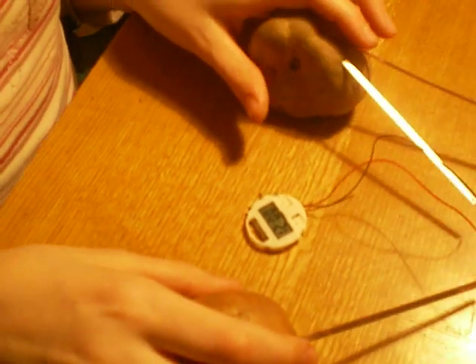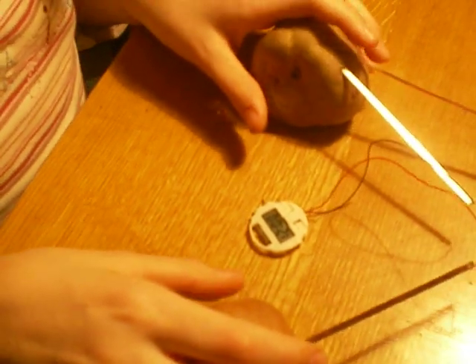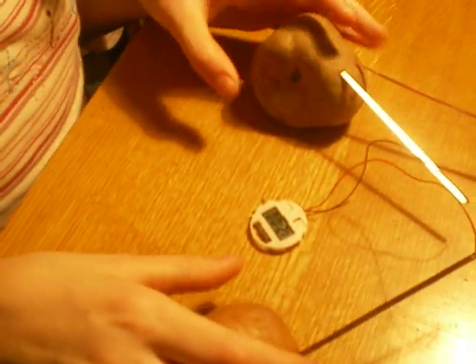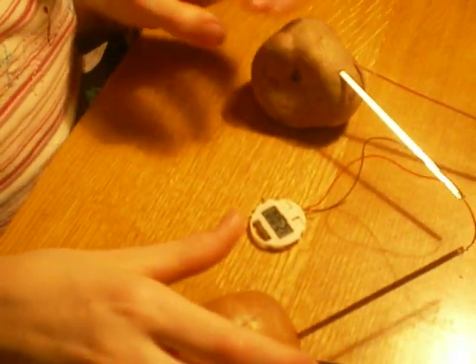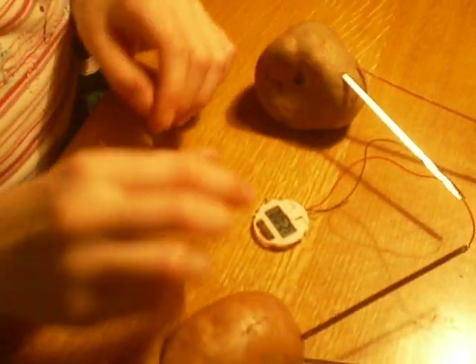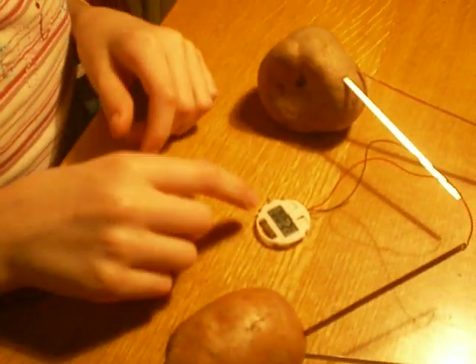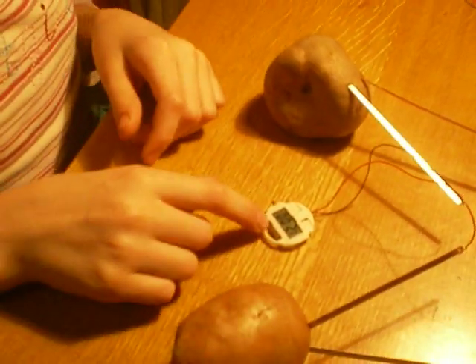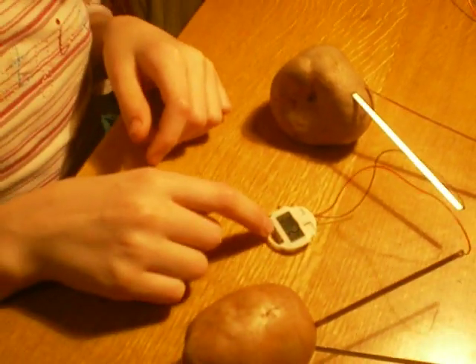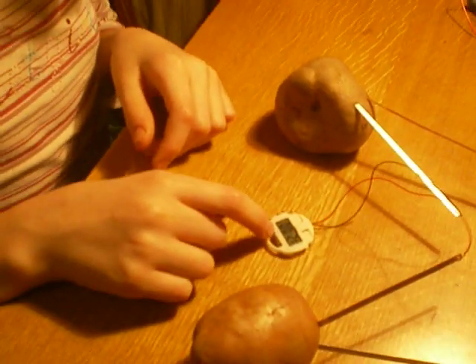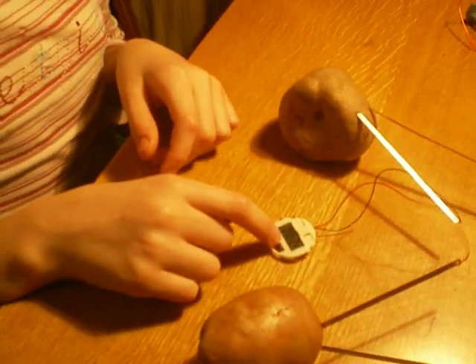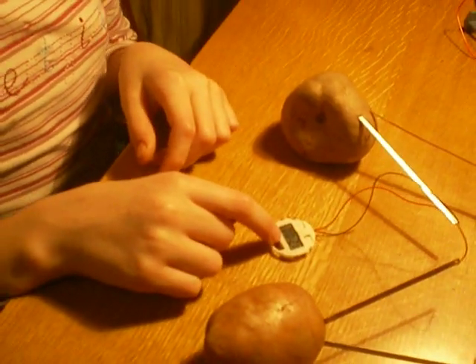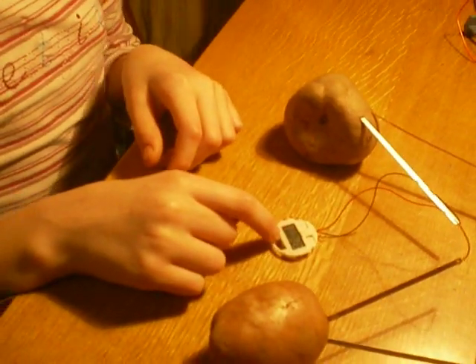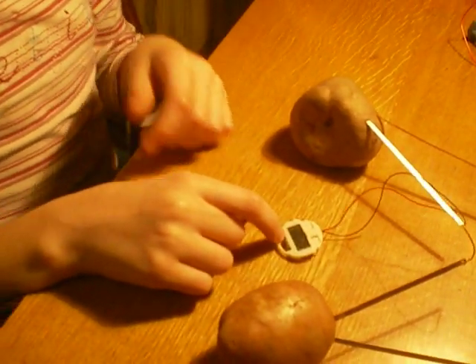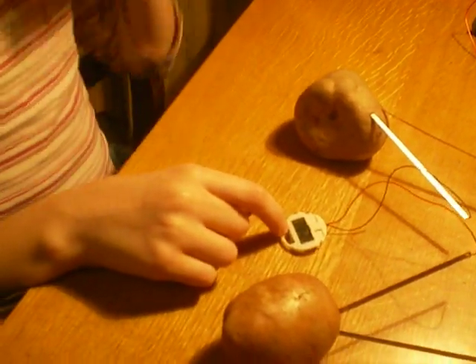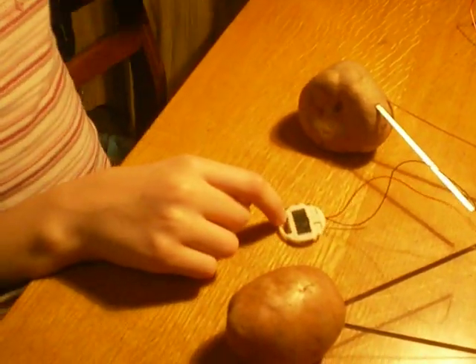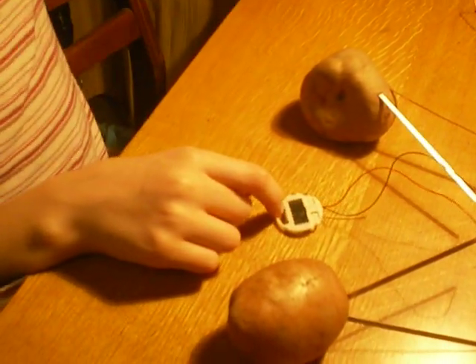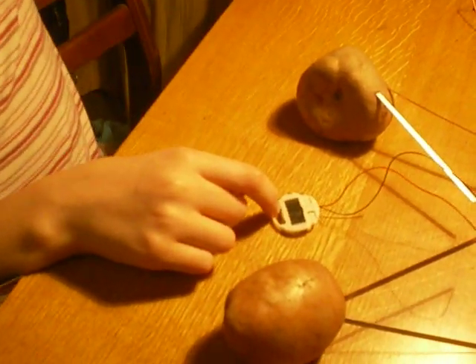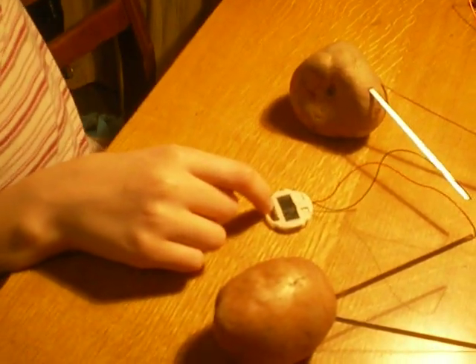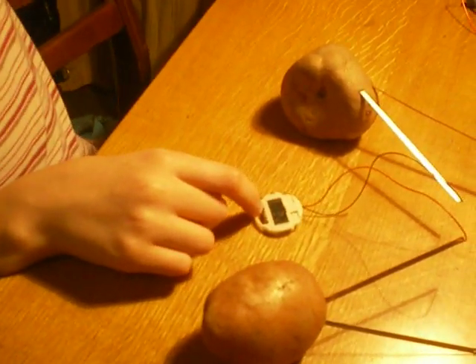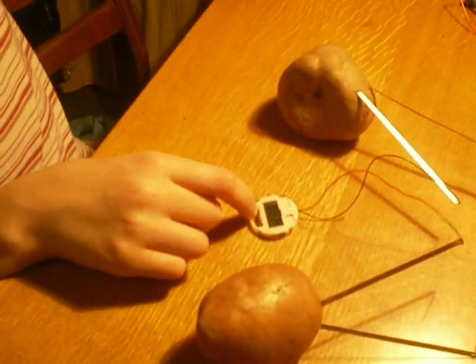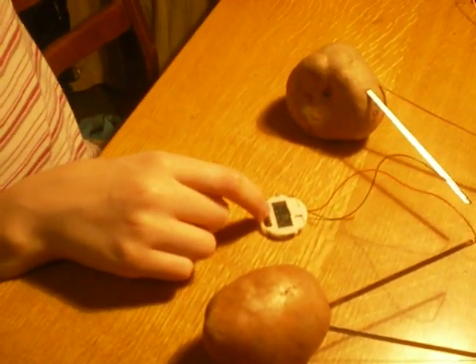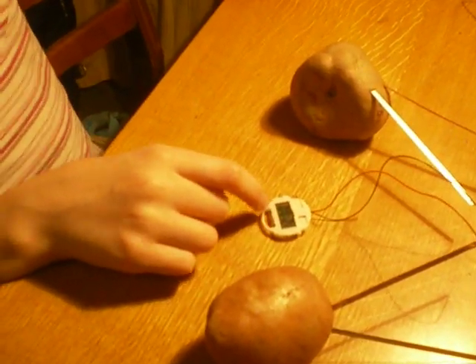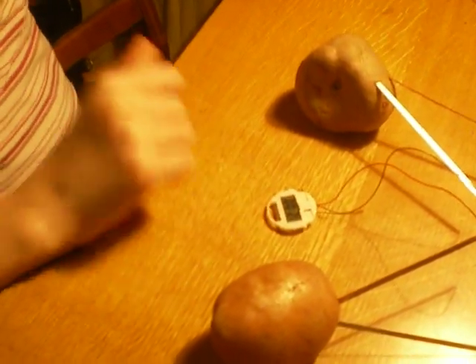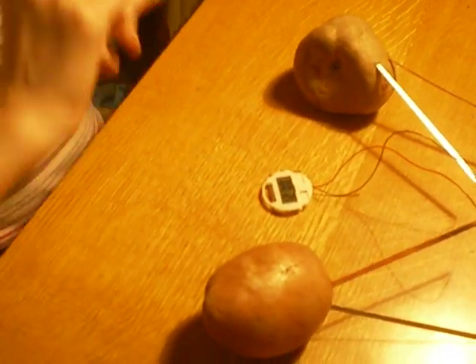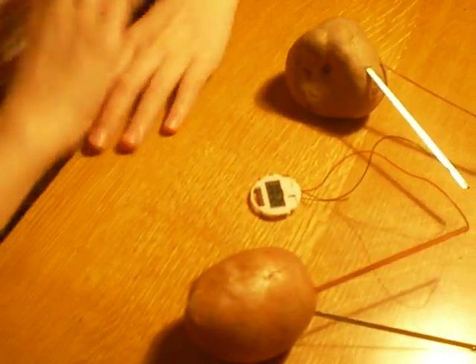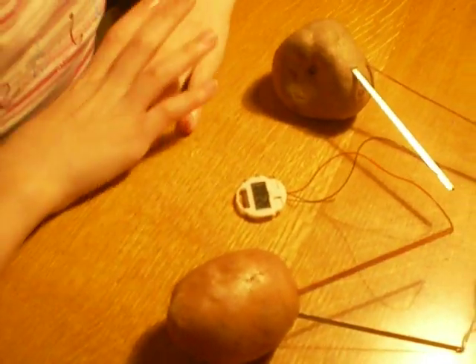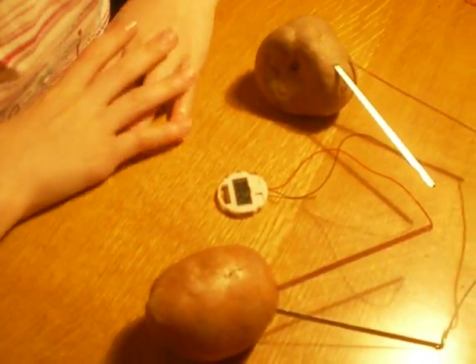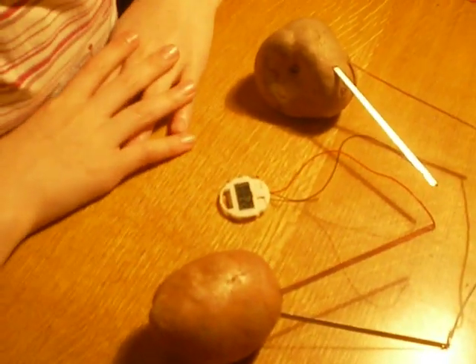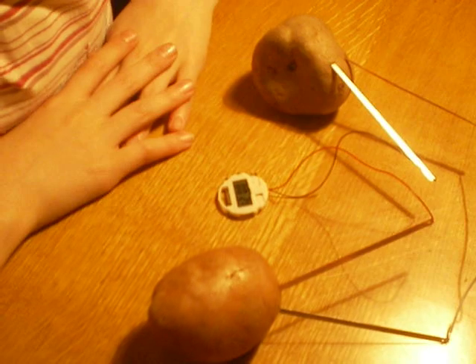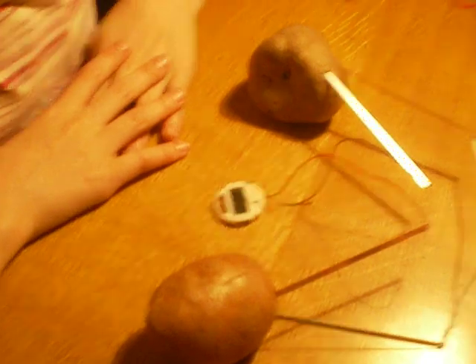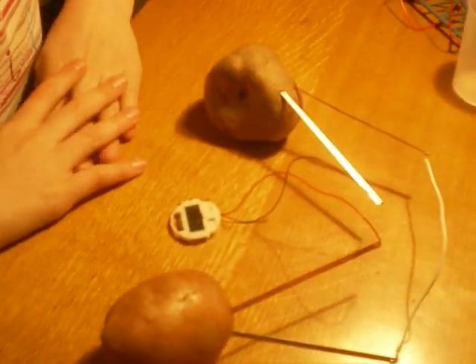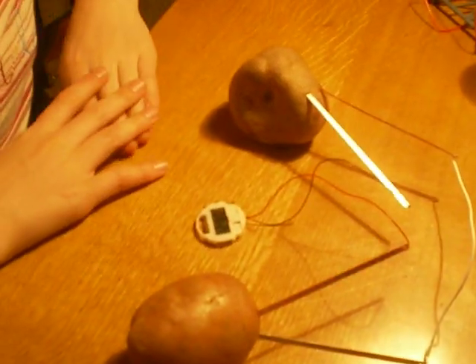Now the clock is working. Excellent. That's our potato powered clock.